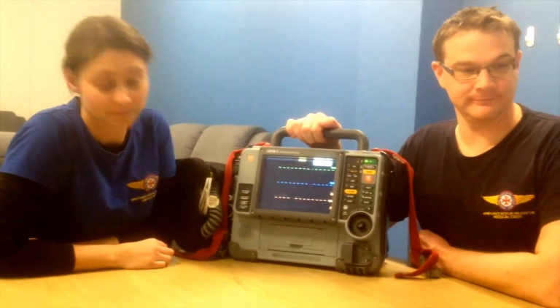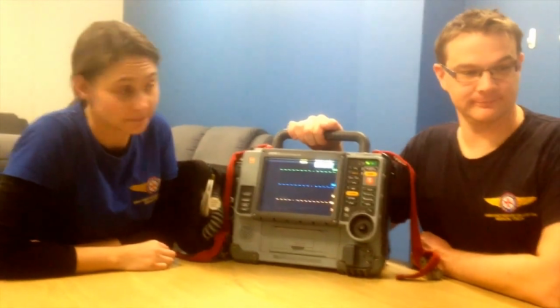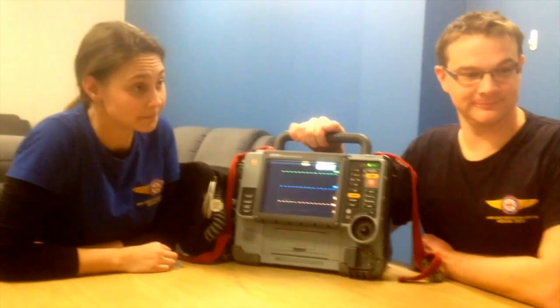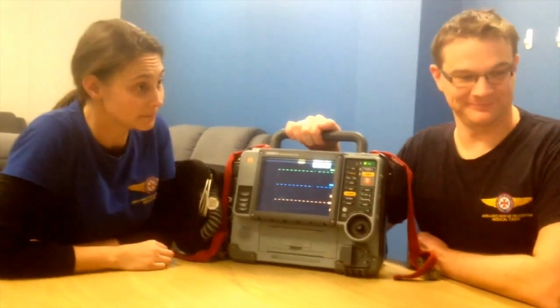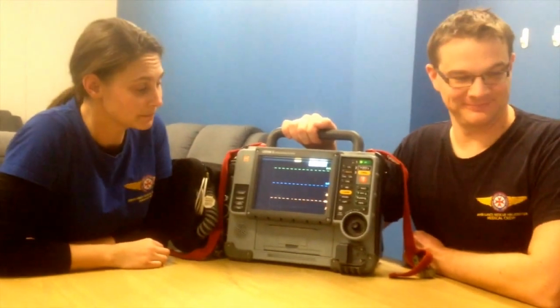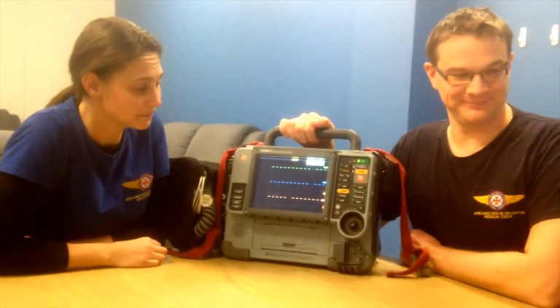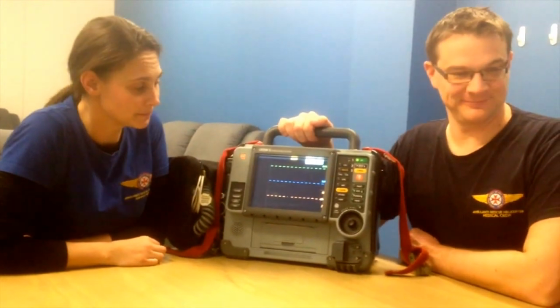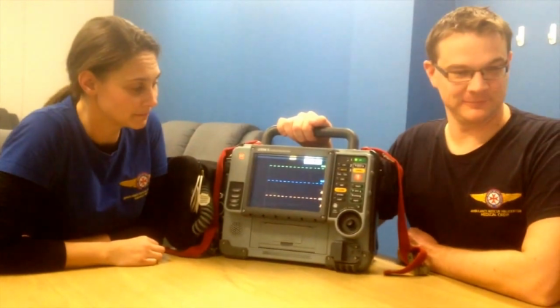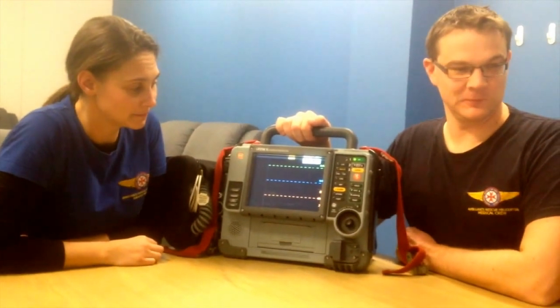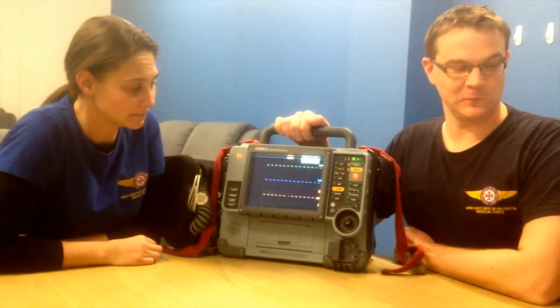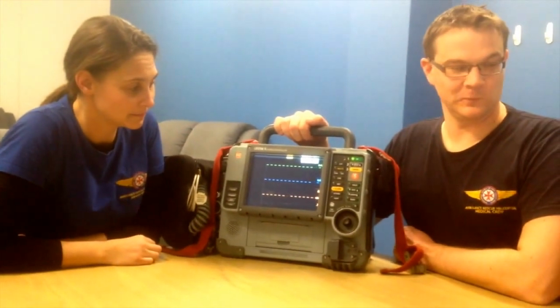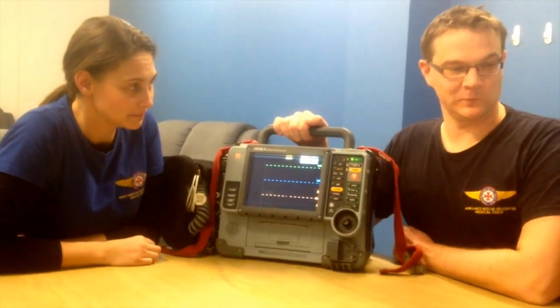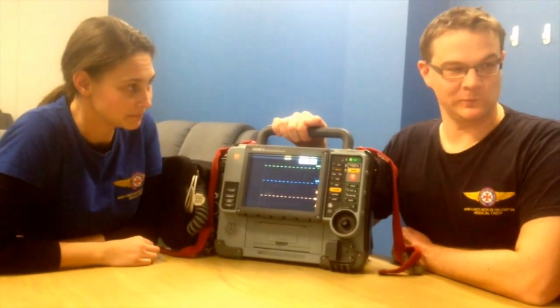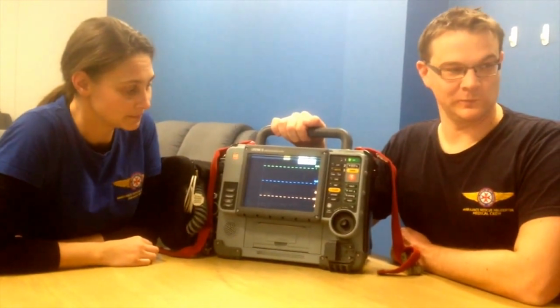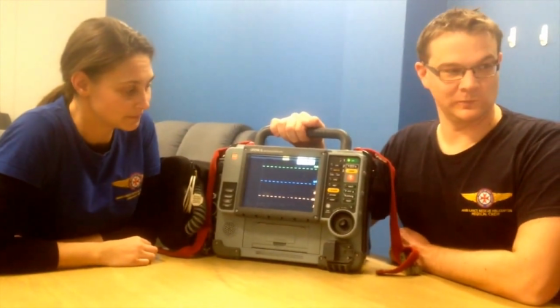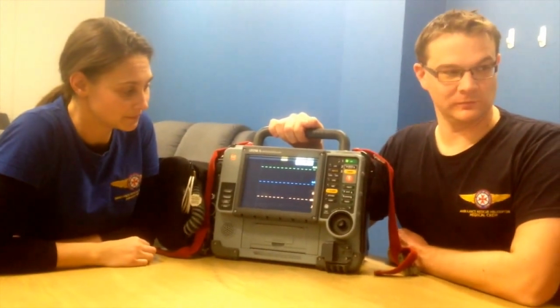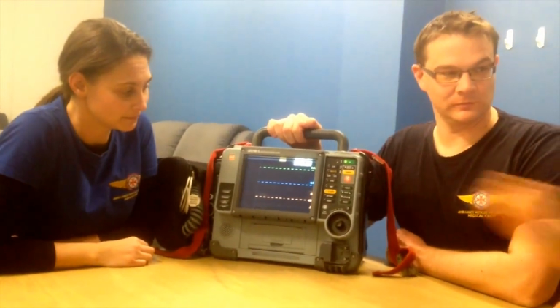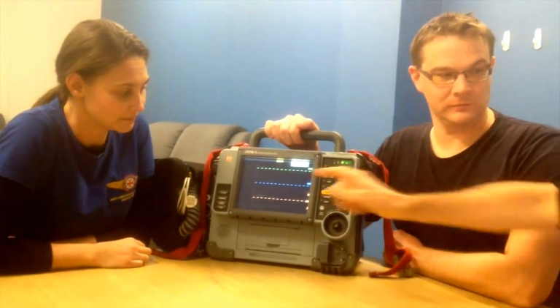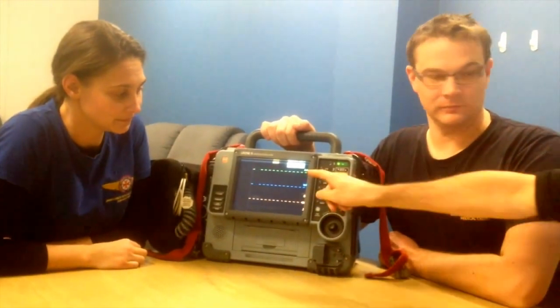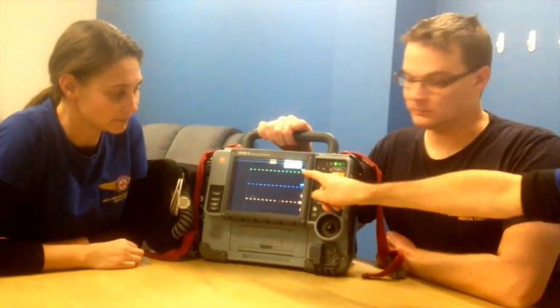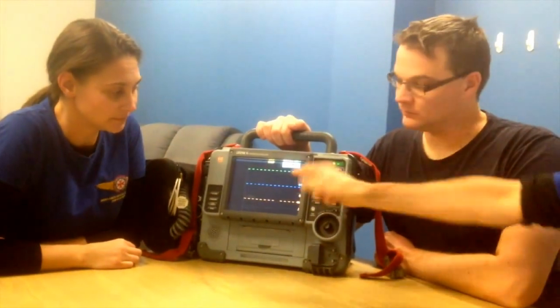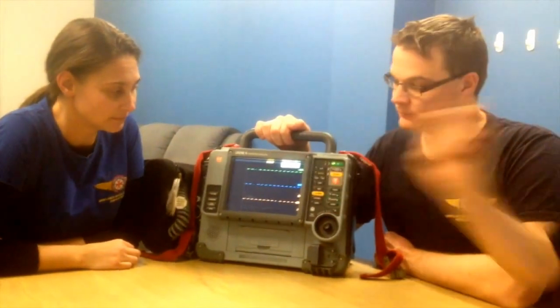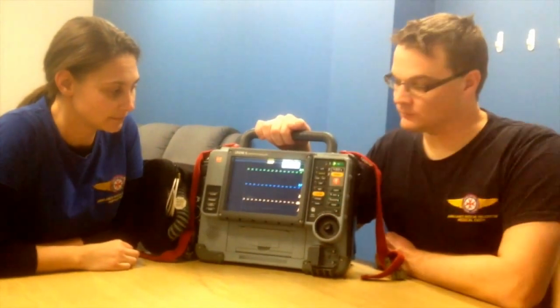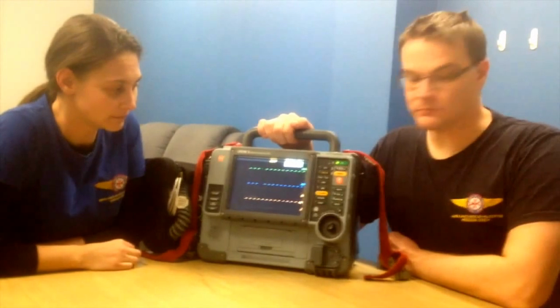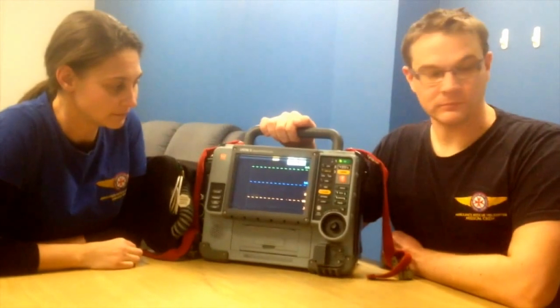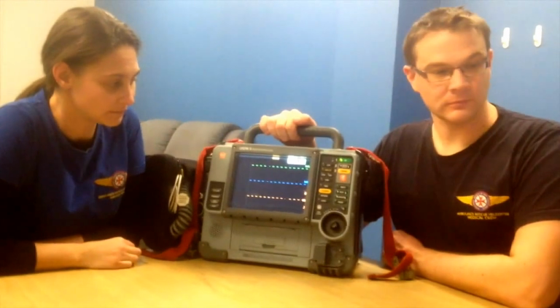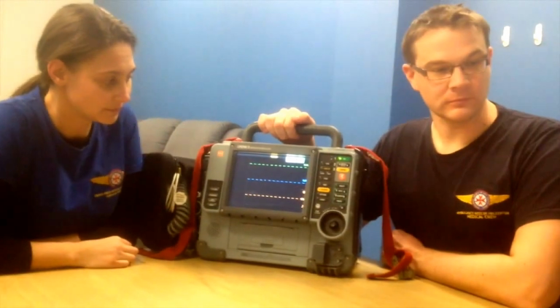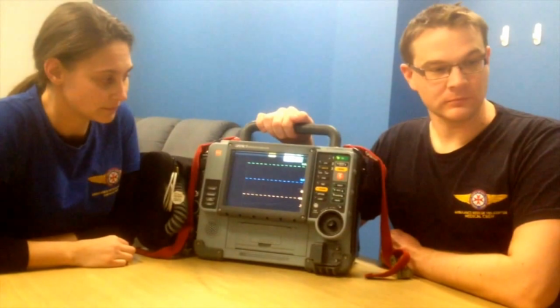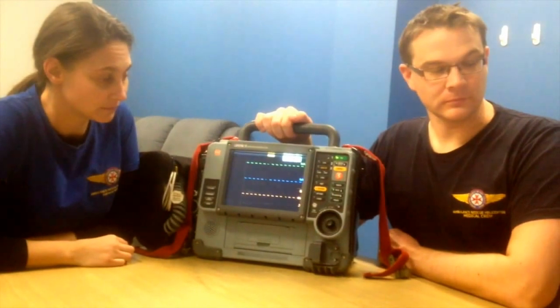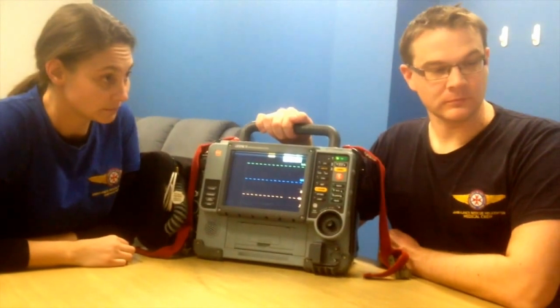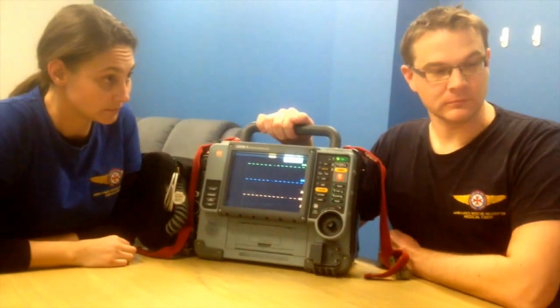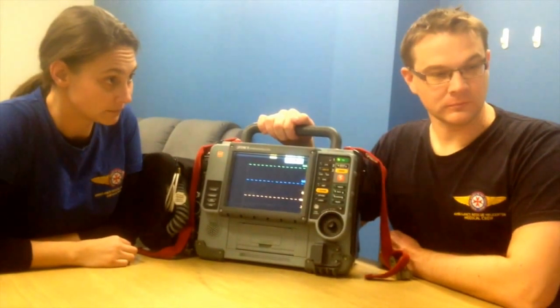So if it gets down to those two bars, we're going to change it on our morning checks.